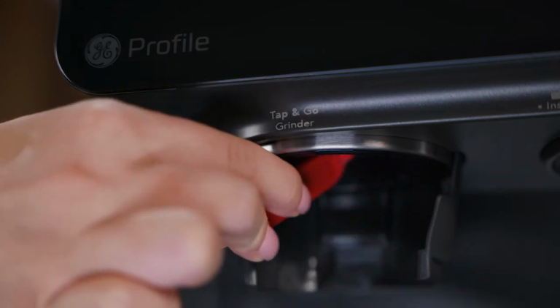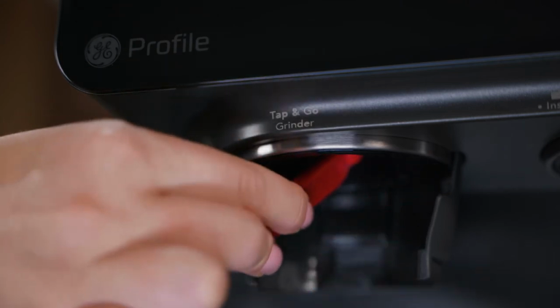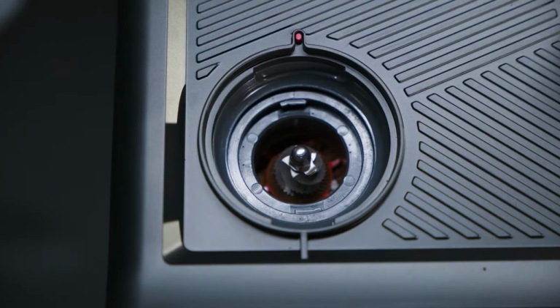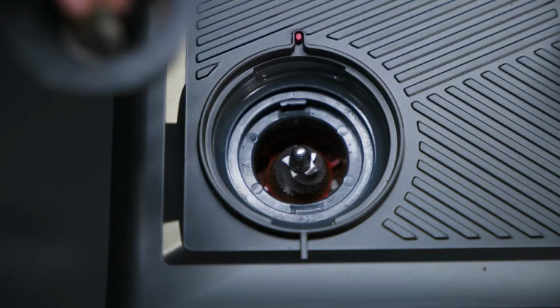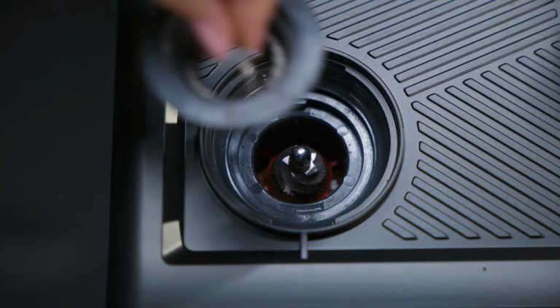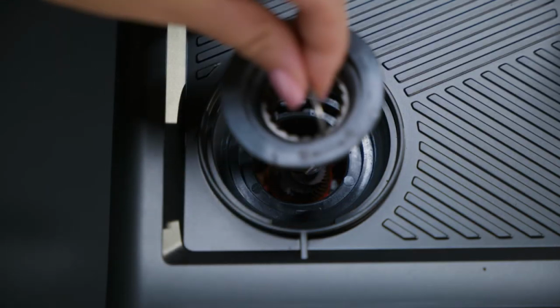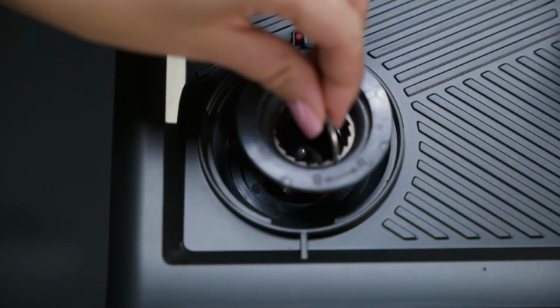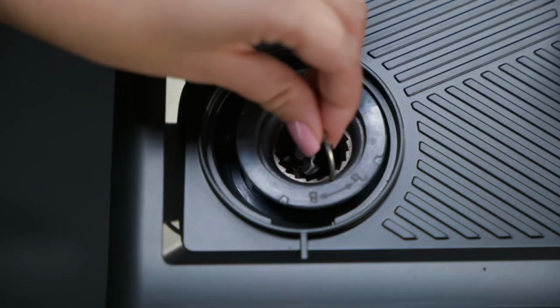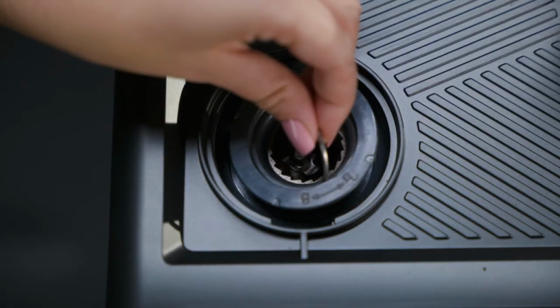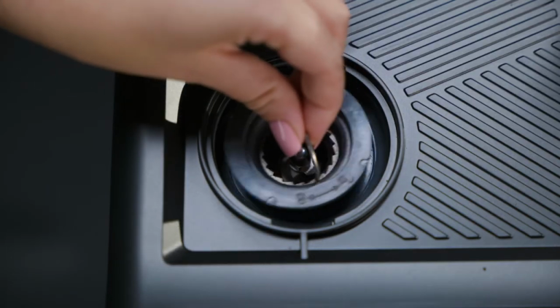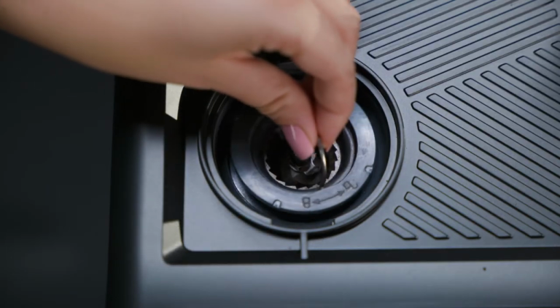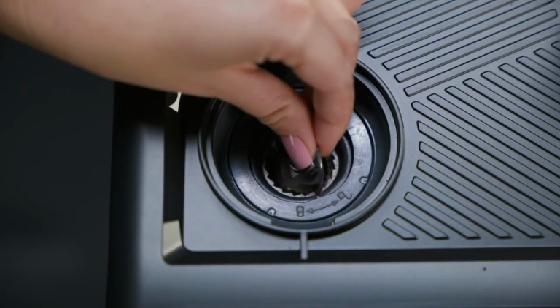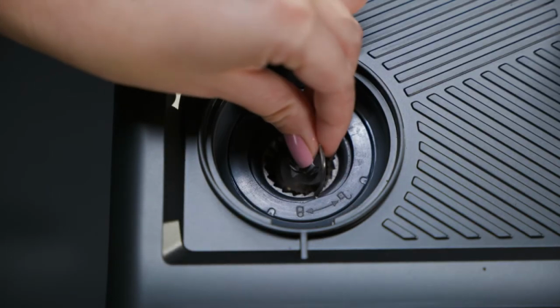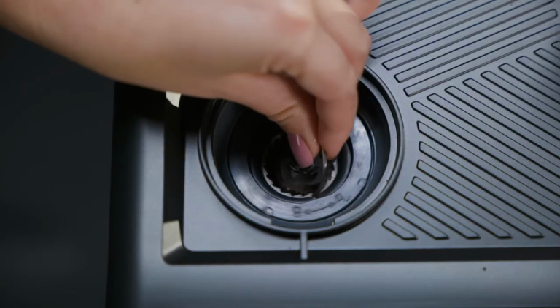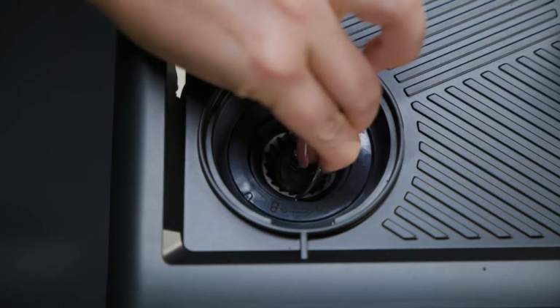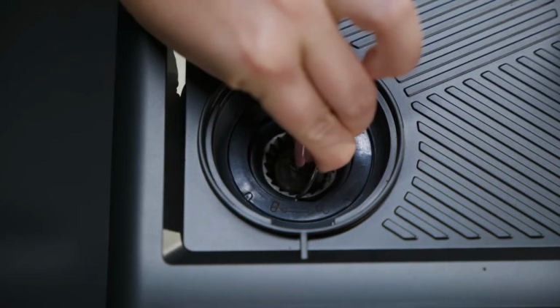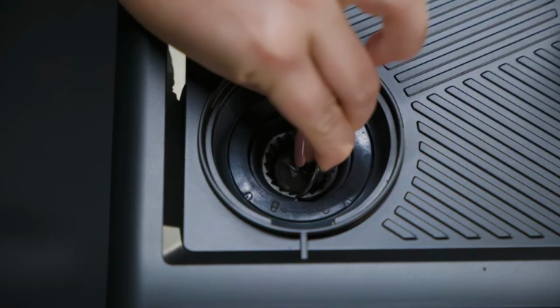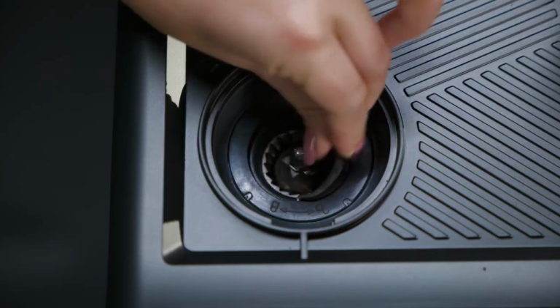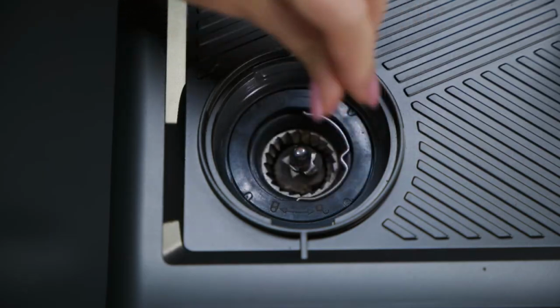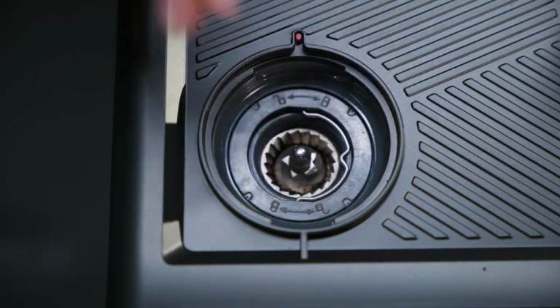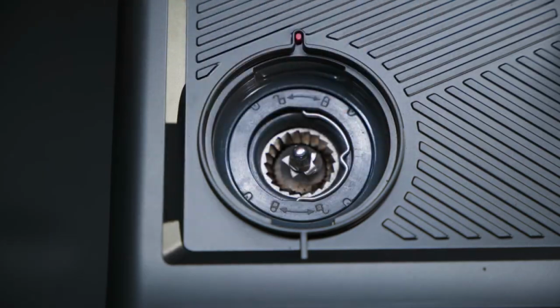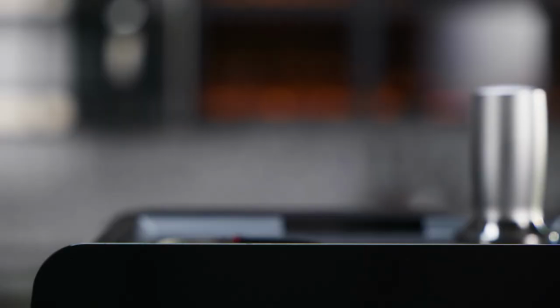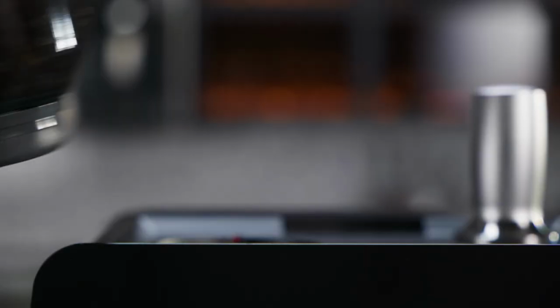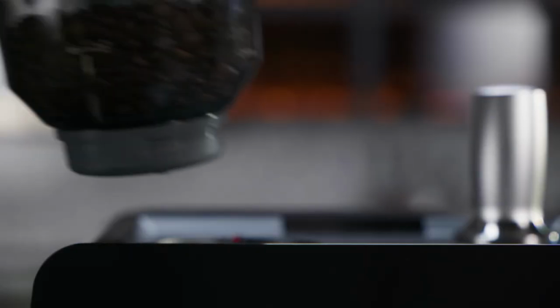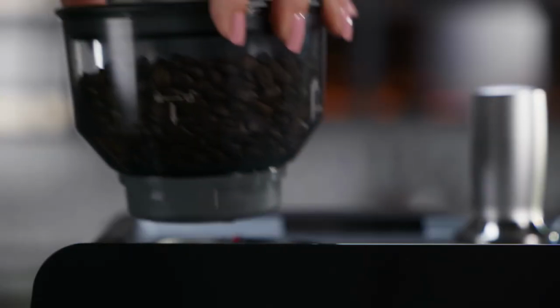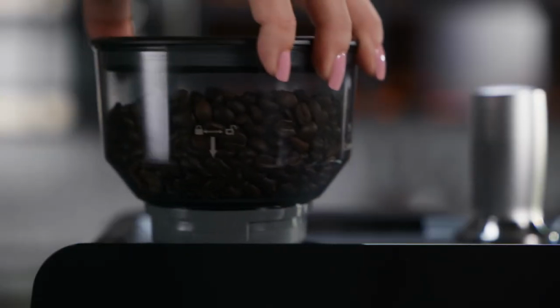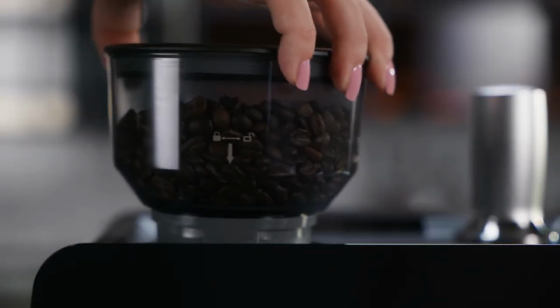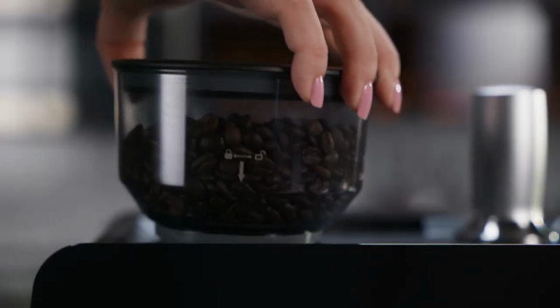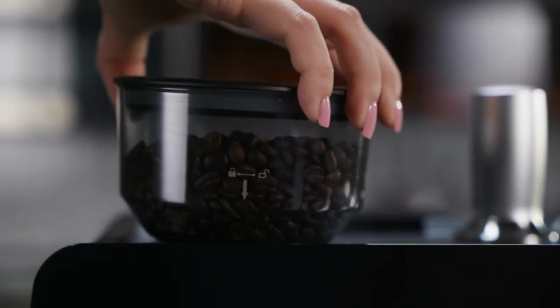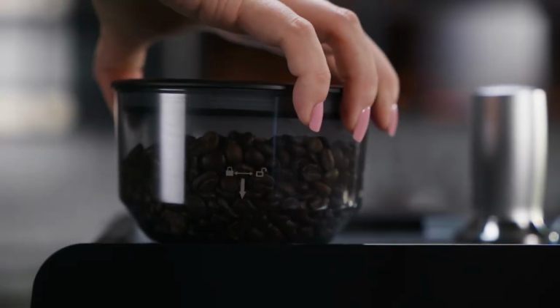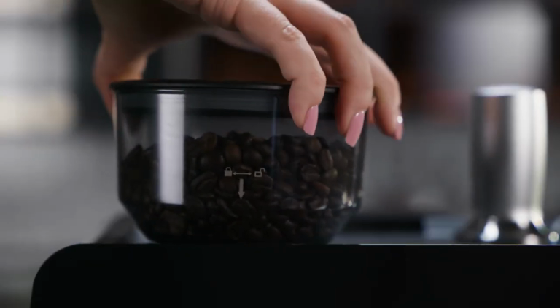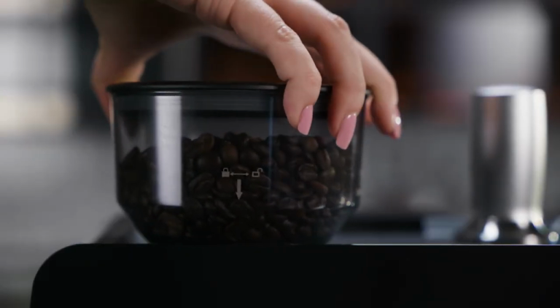Place the outer burr back into the machine. Put the hopper back into place.